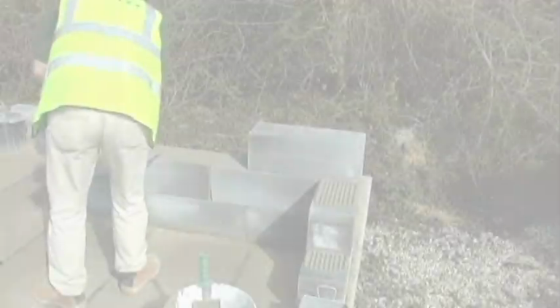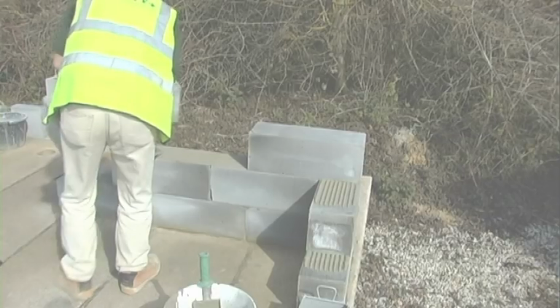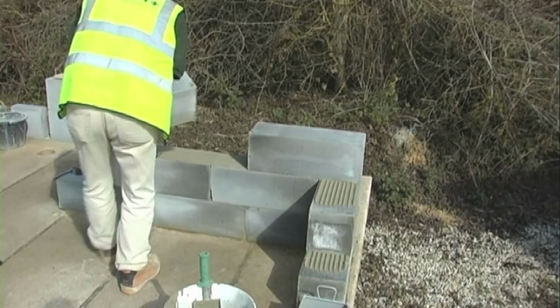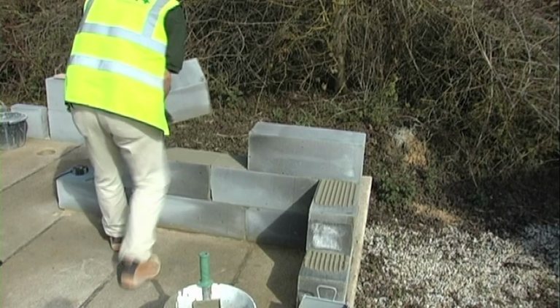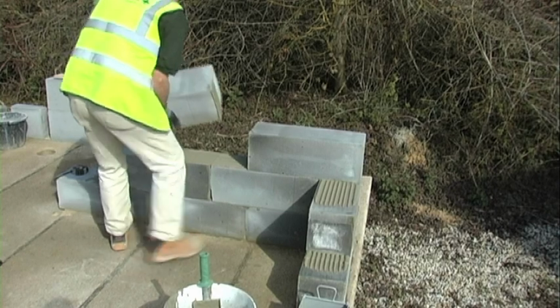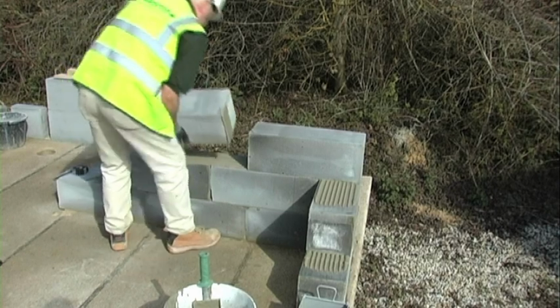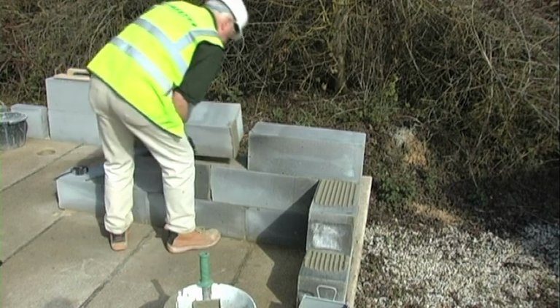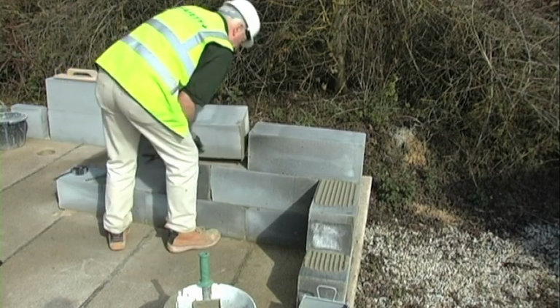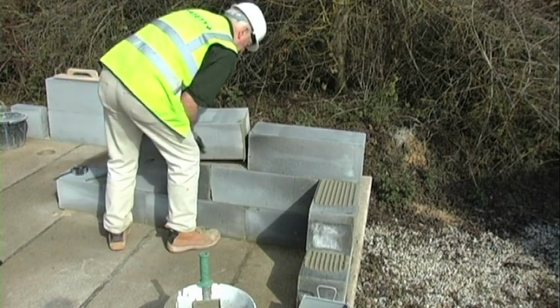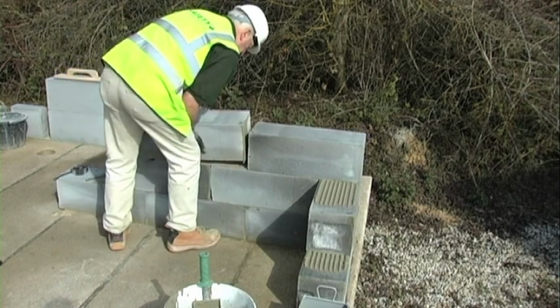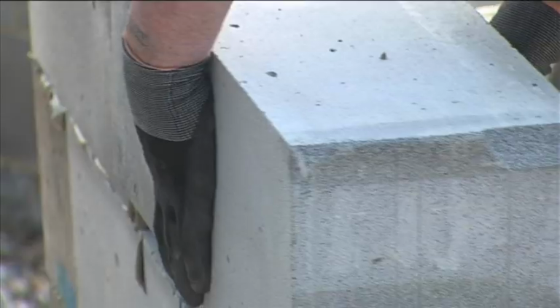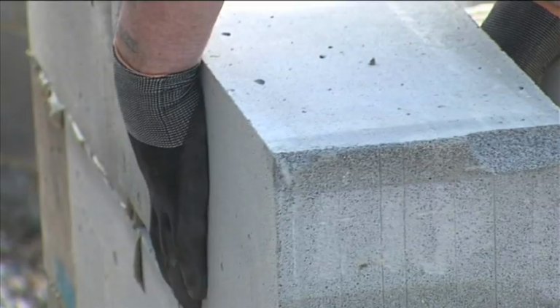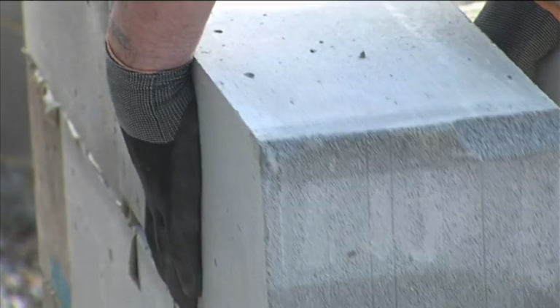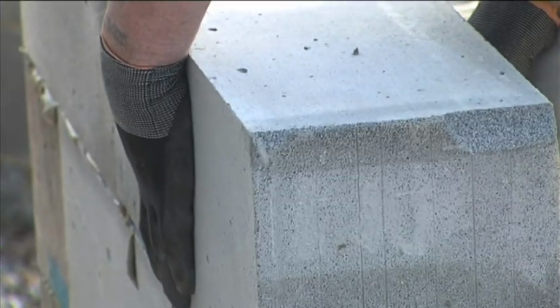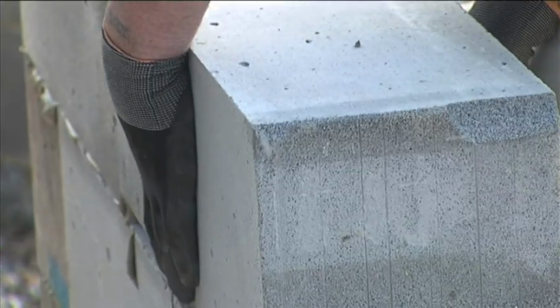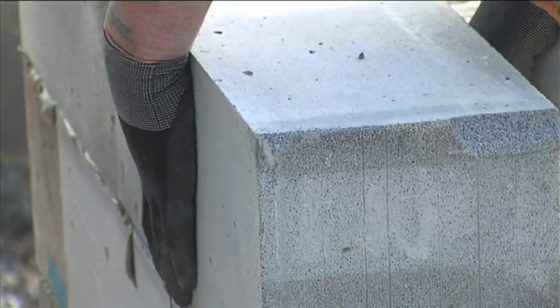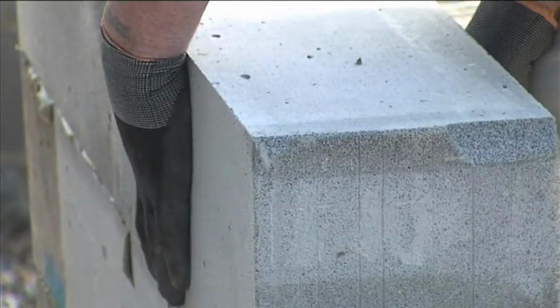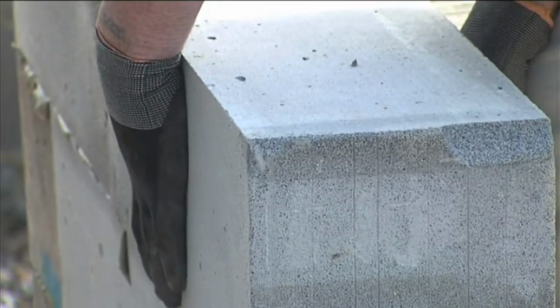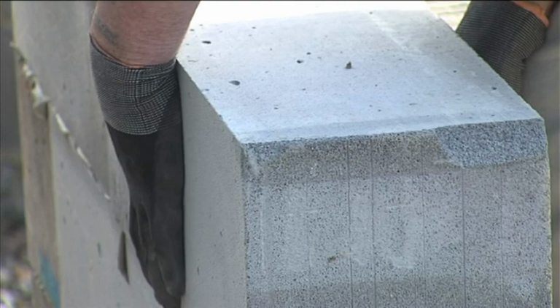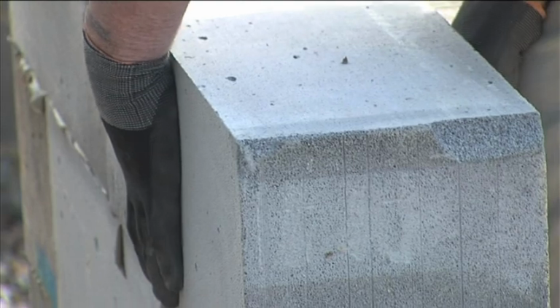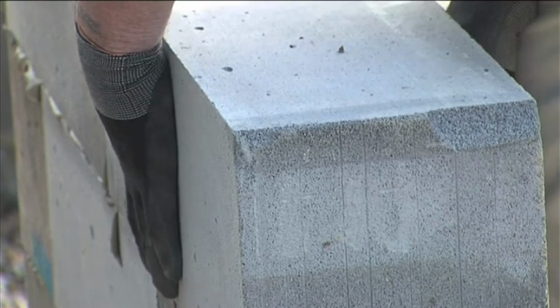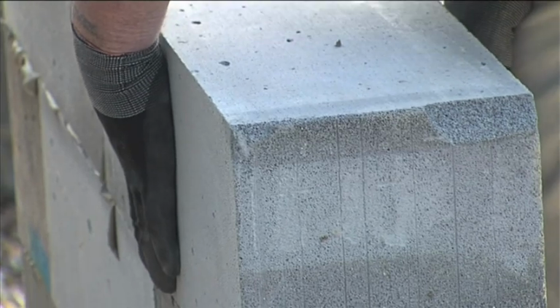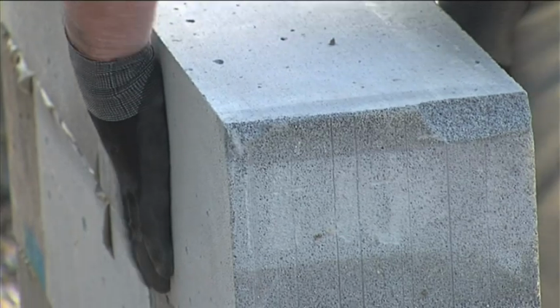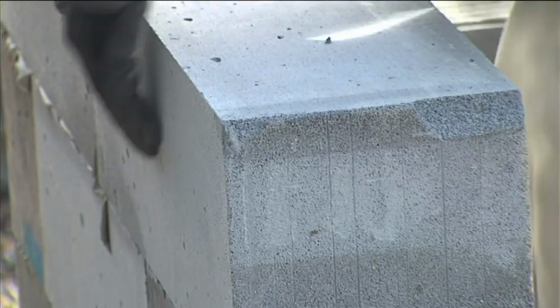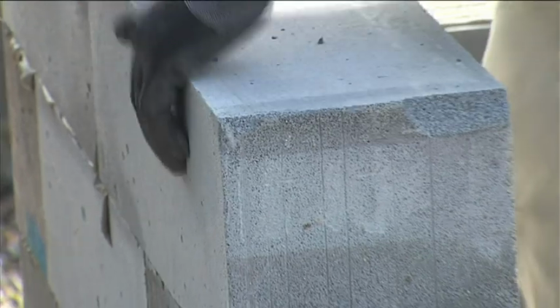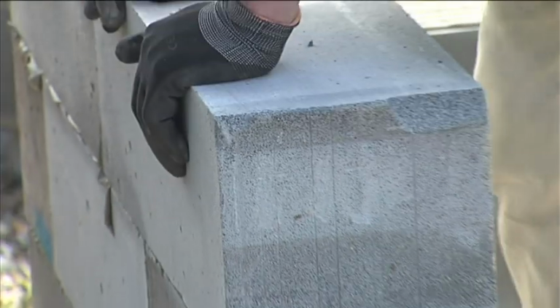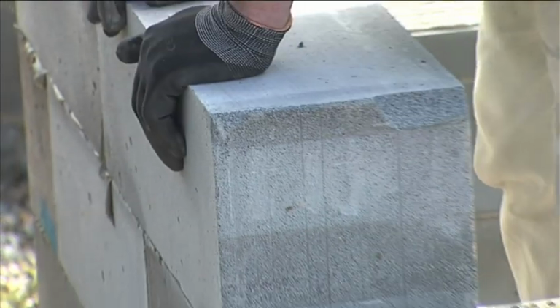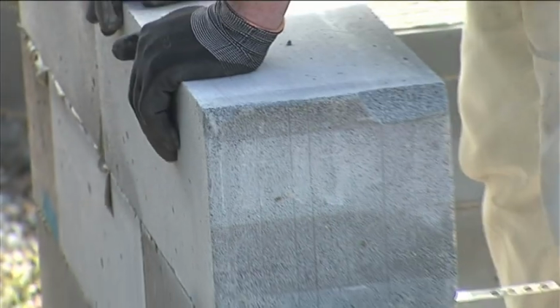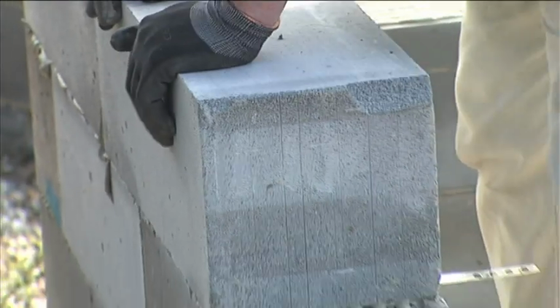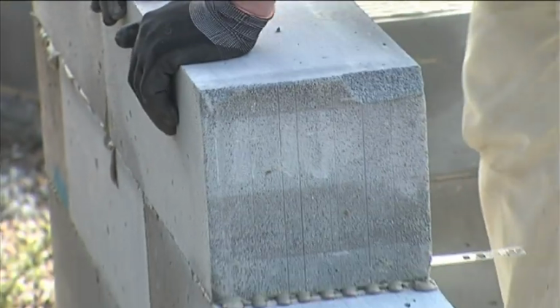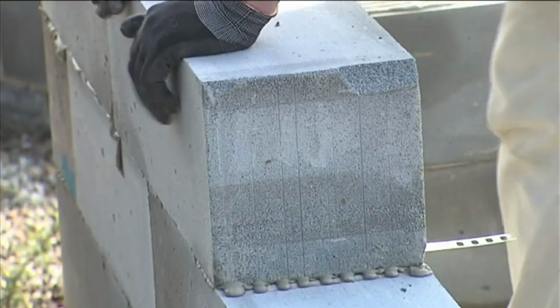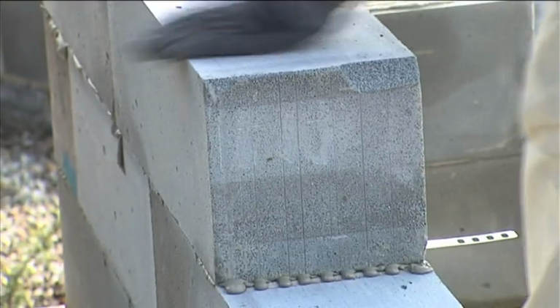Clean the block work off and keep it nice and tidy, then revert to the level again and continue with the next course of blocks.